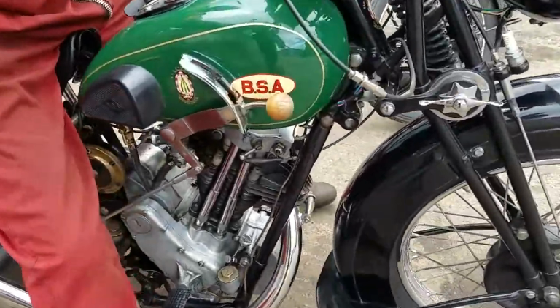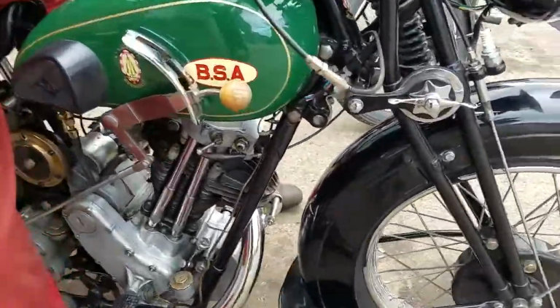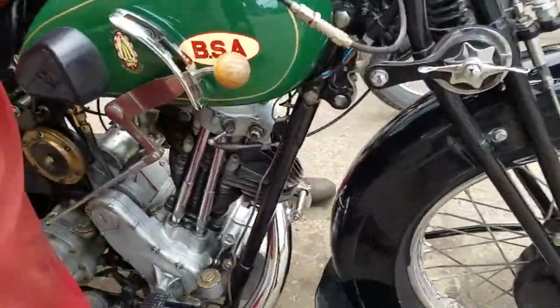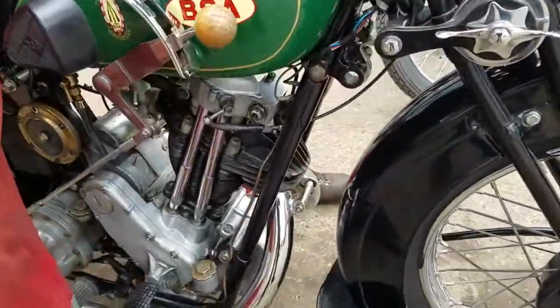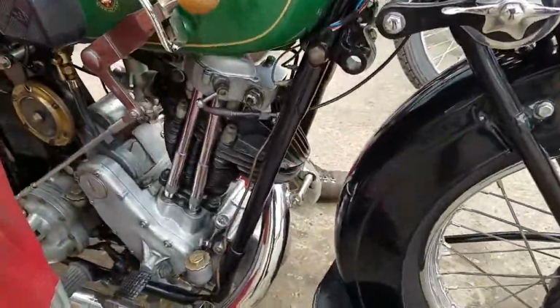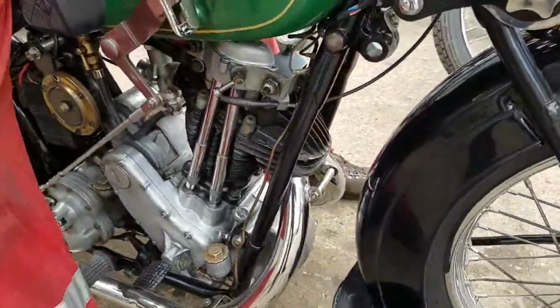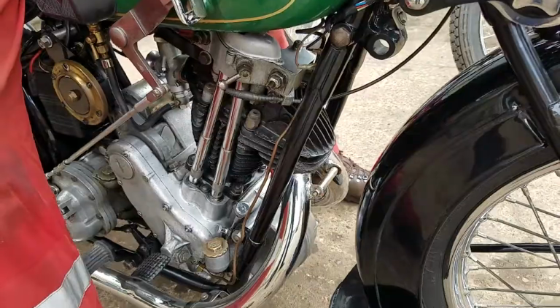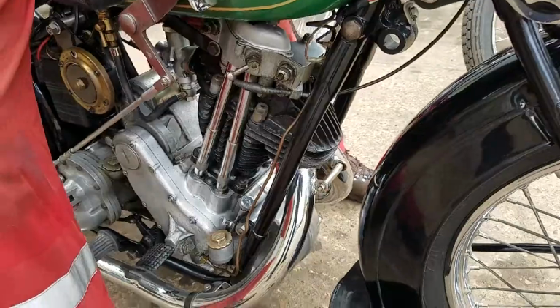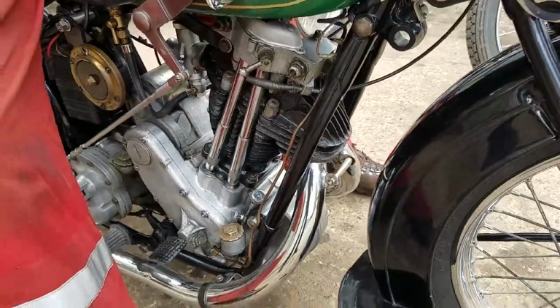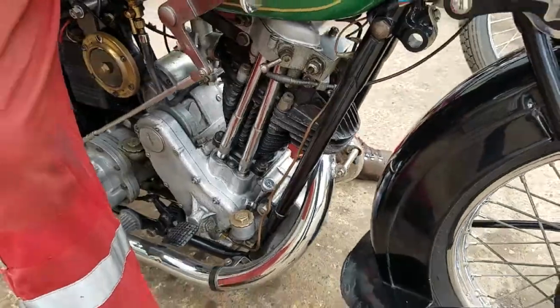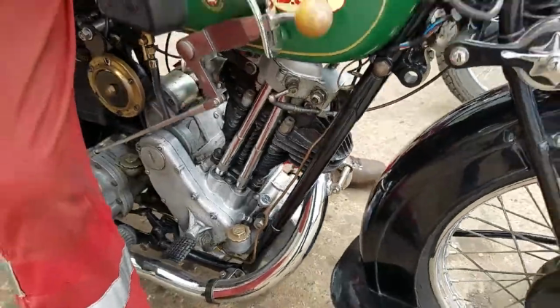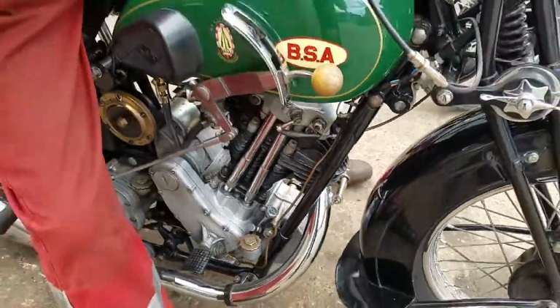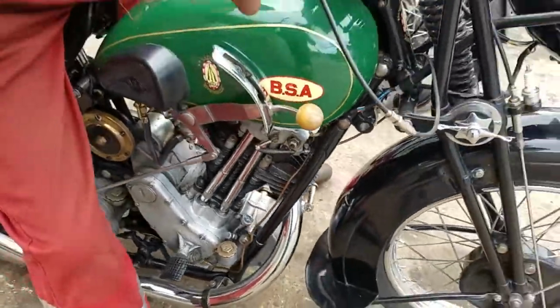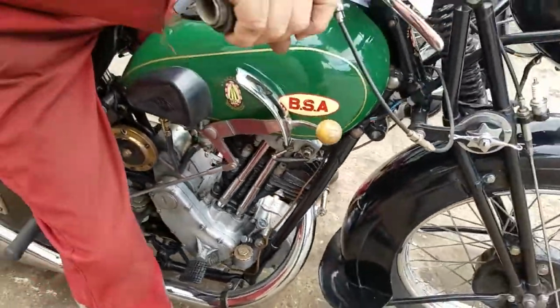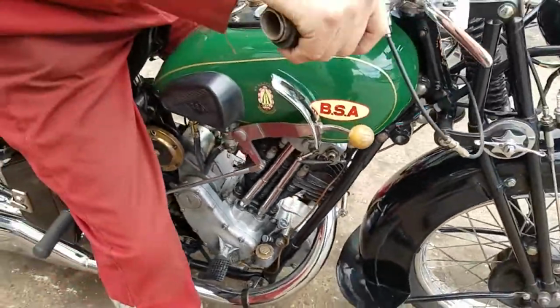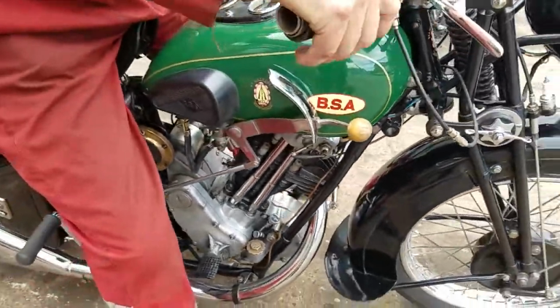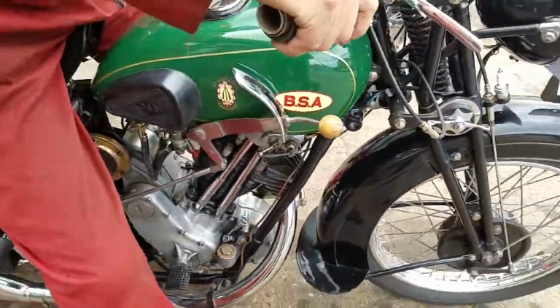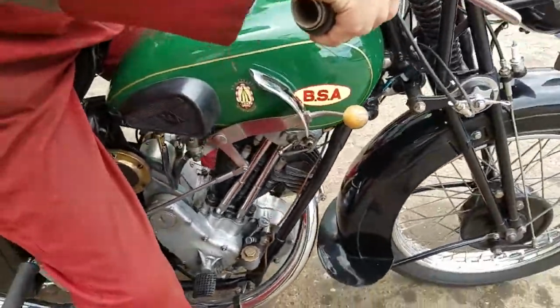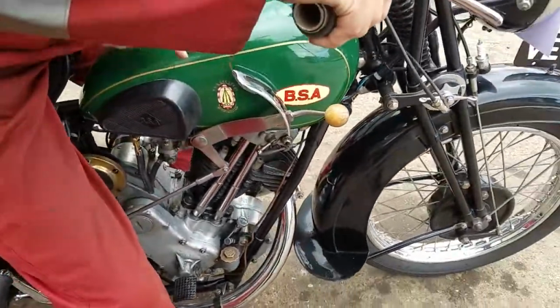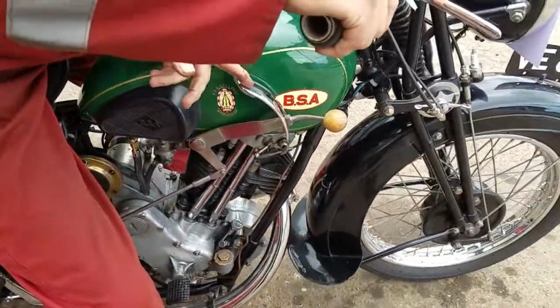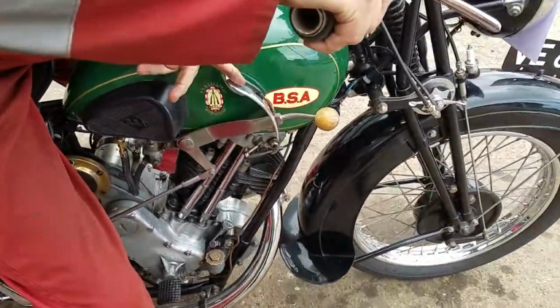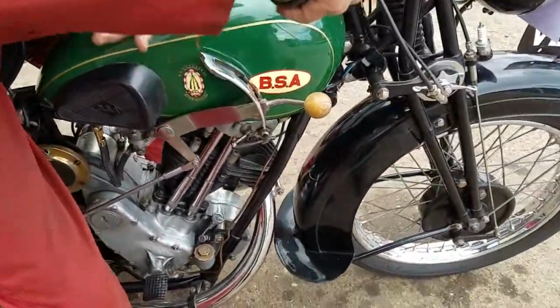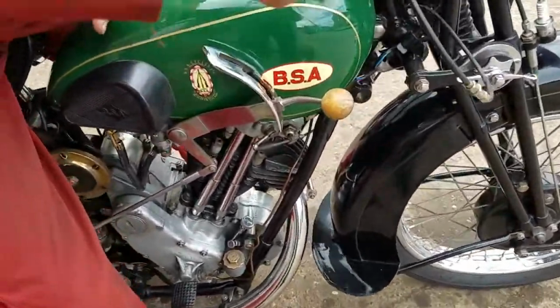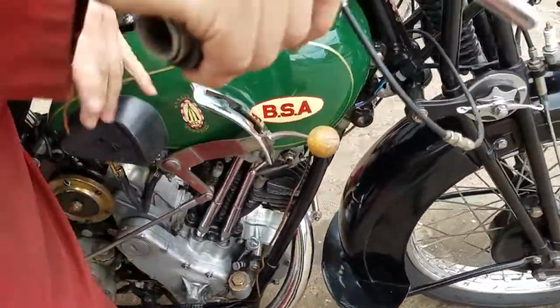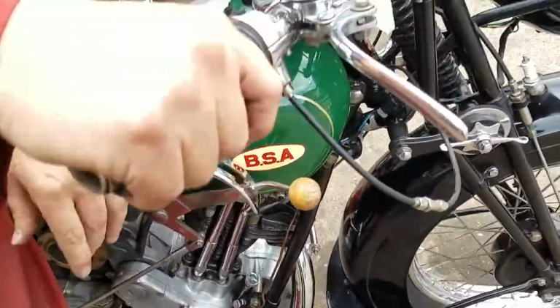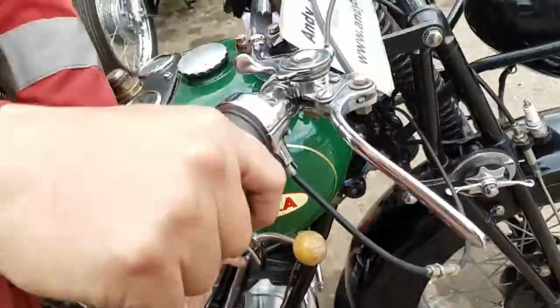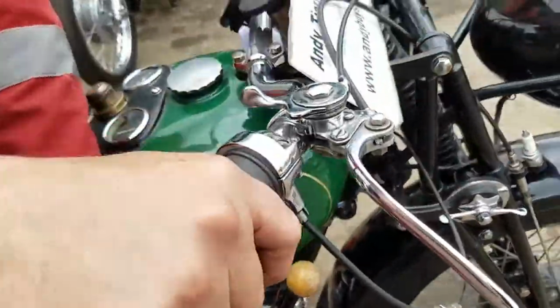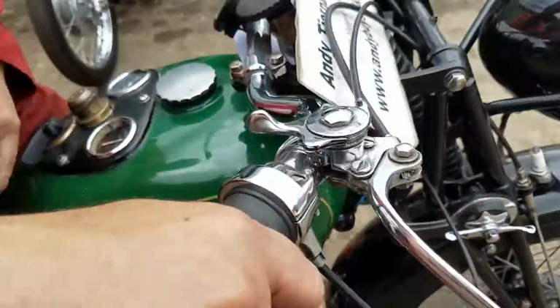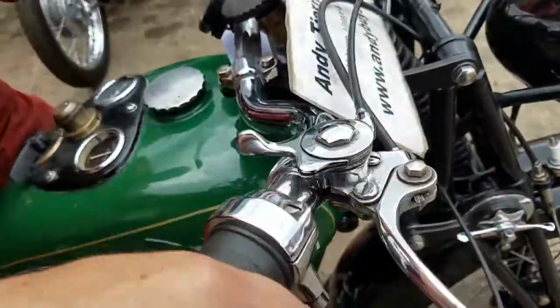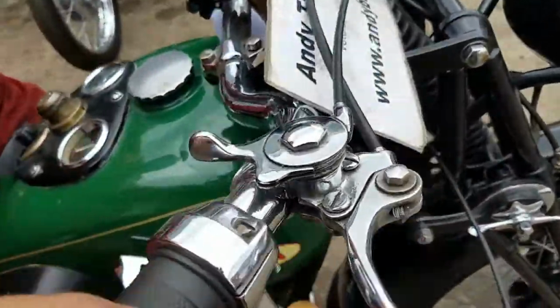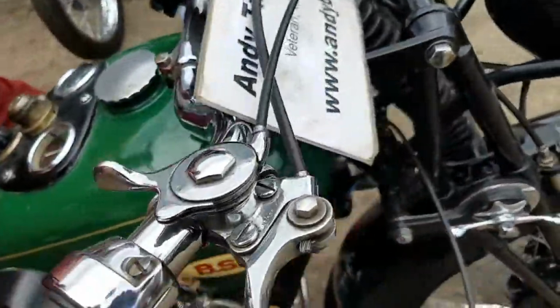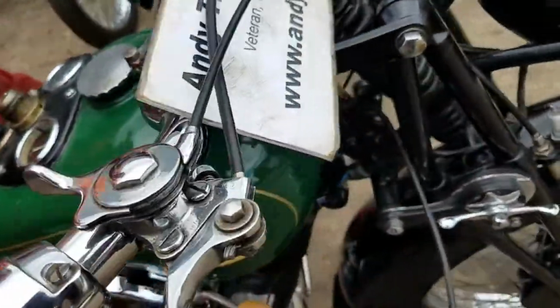It's a four-speed box — yeah, it's a later one, this four-speed. One beam down, isn't it? One beam down, yeah.